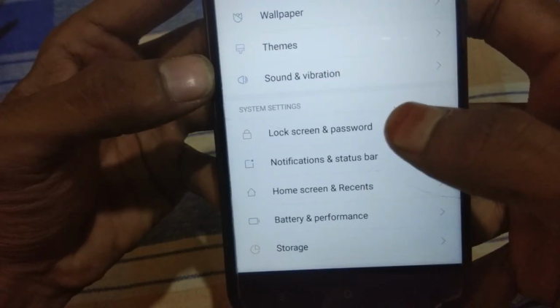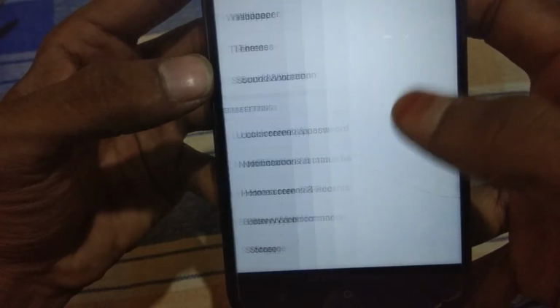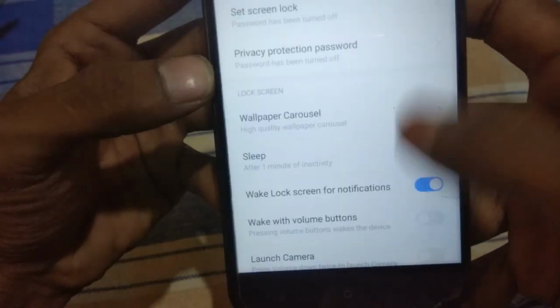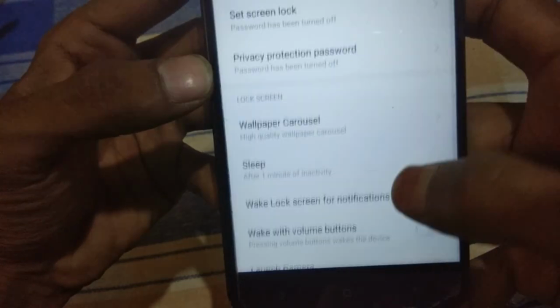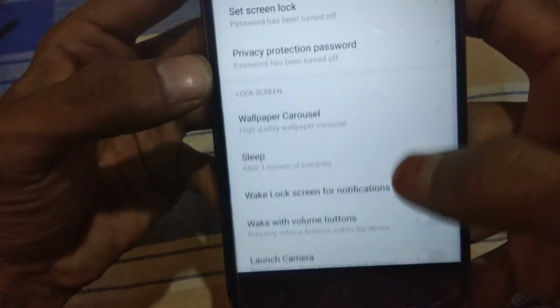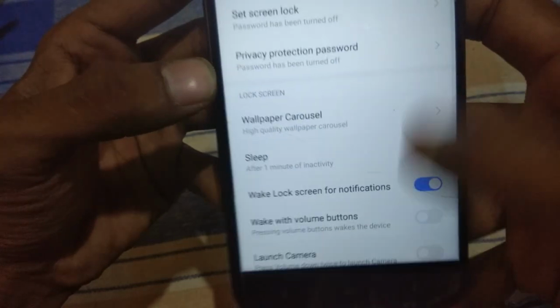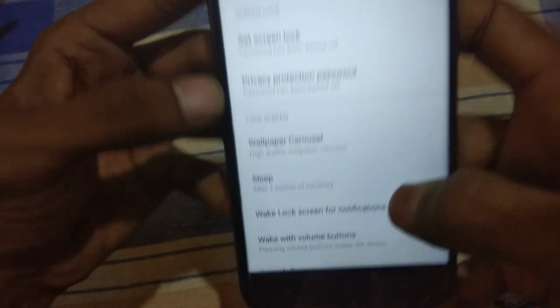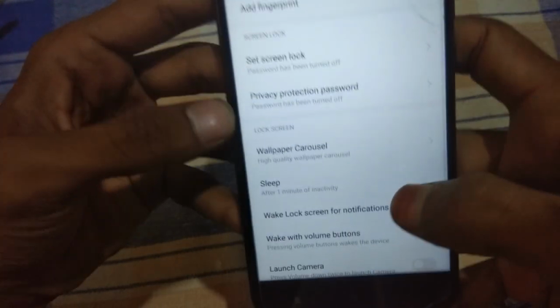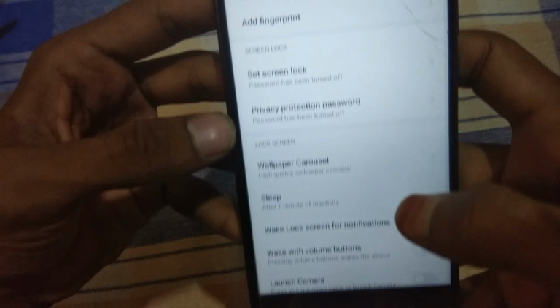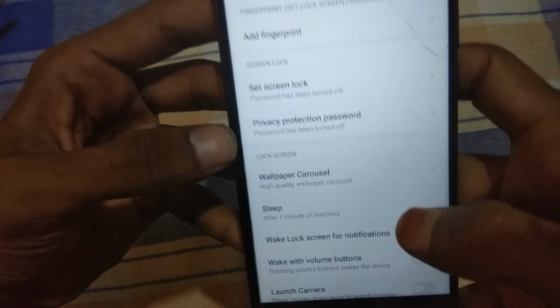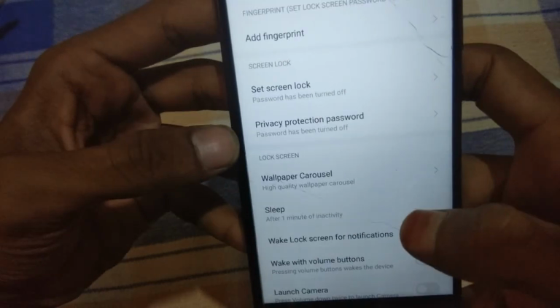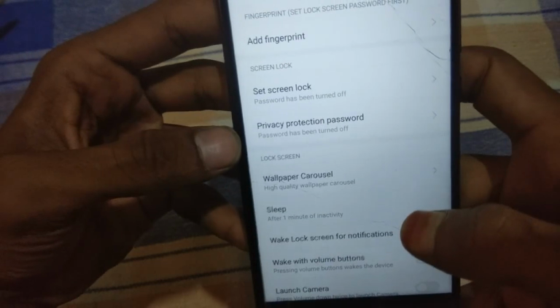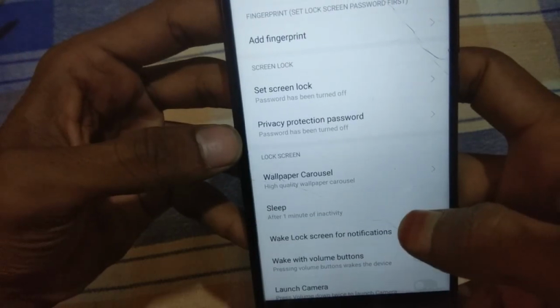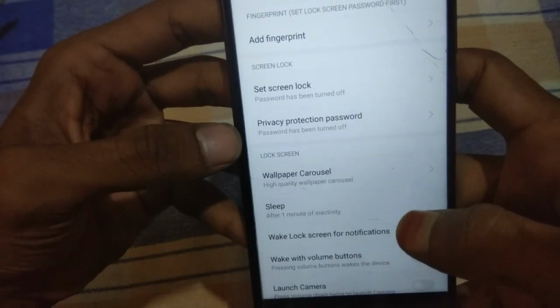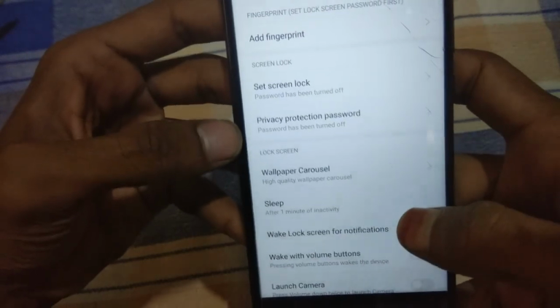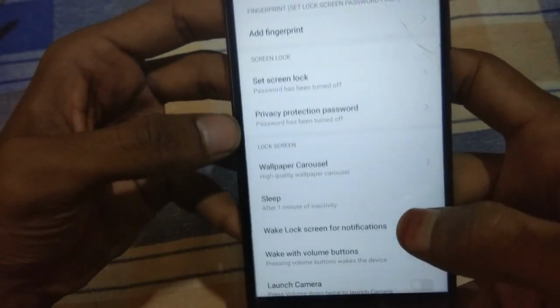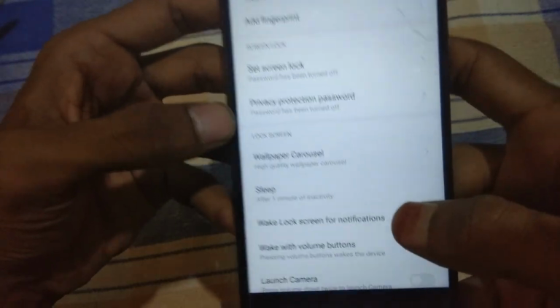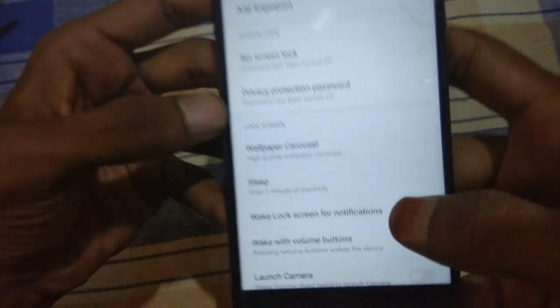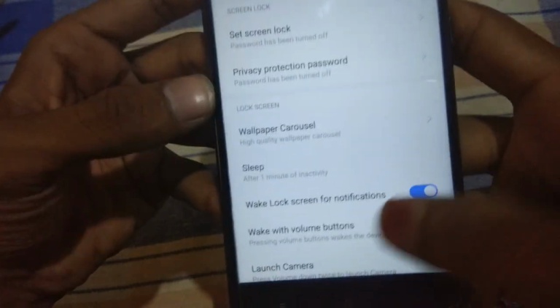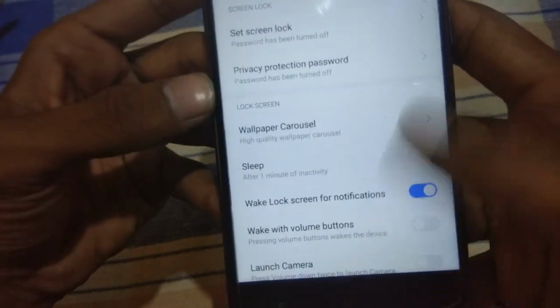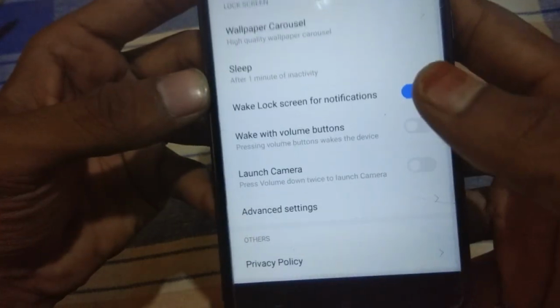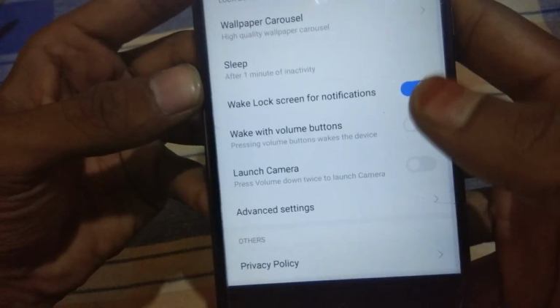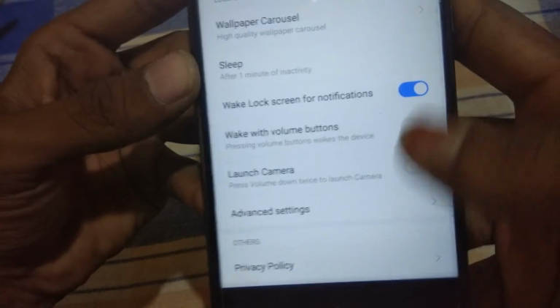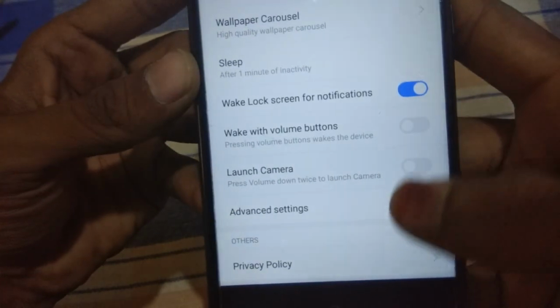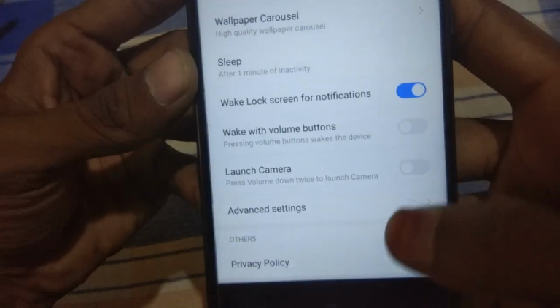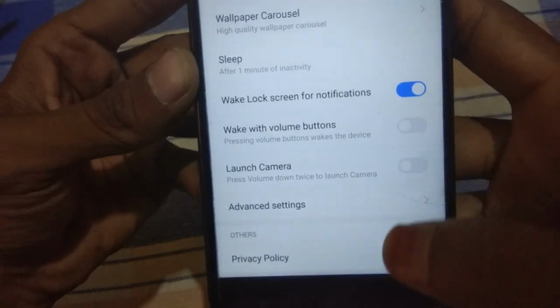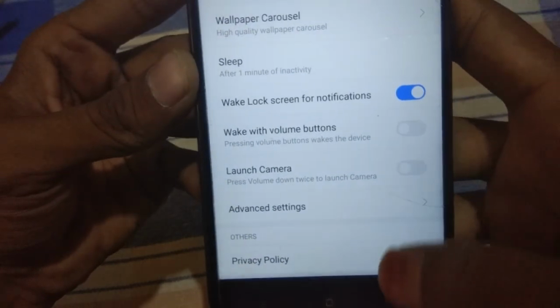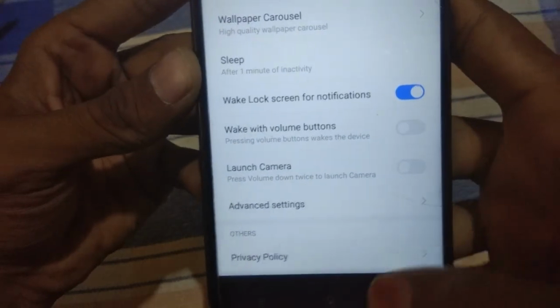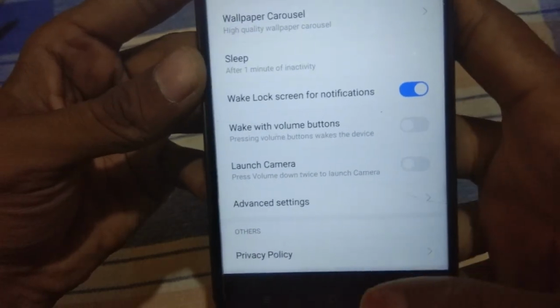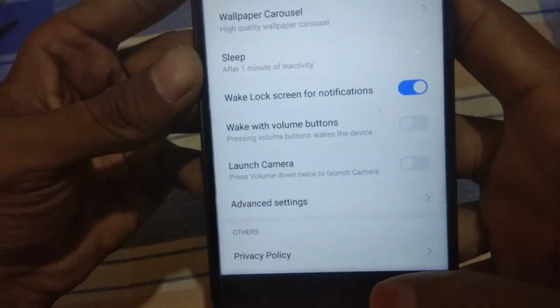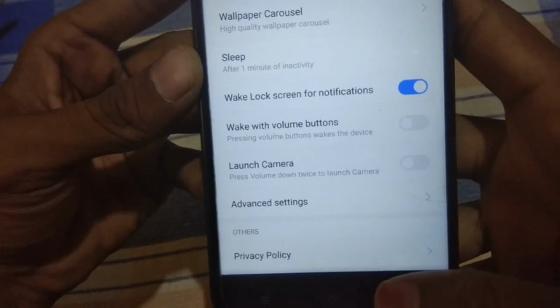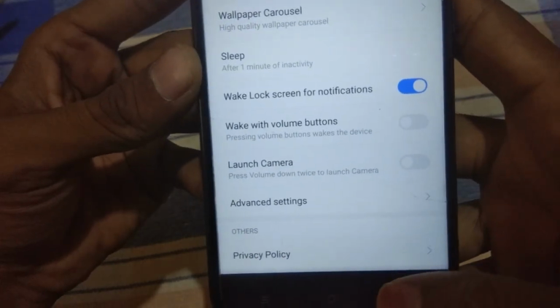The sad thing is there is no face unlock feature available in this ROM, so you can't use the face unlock feature here.